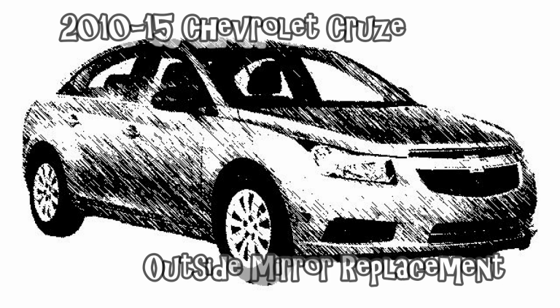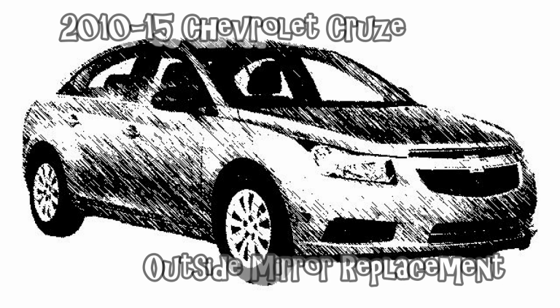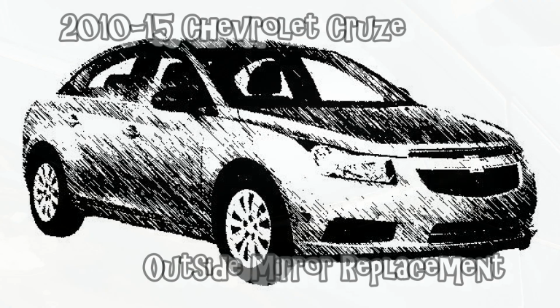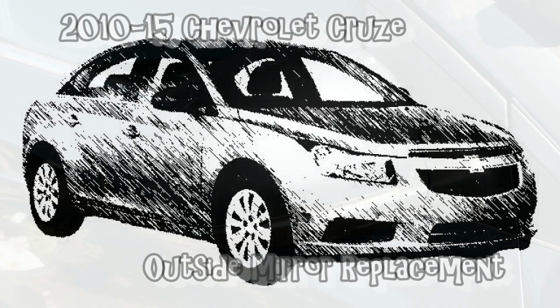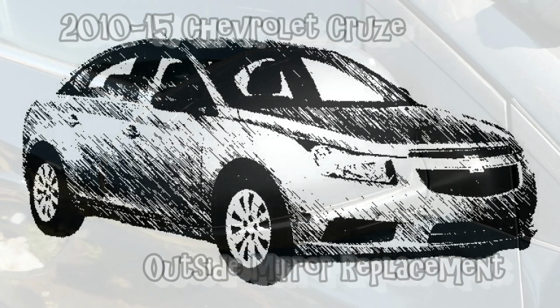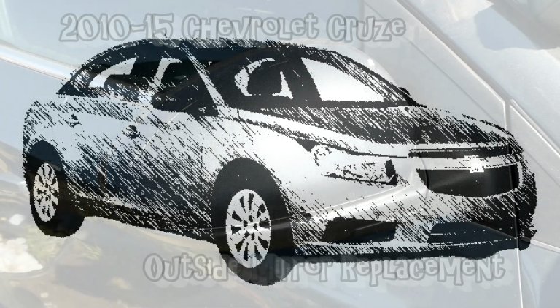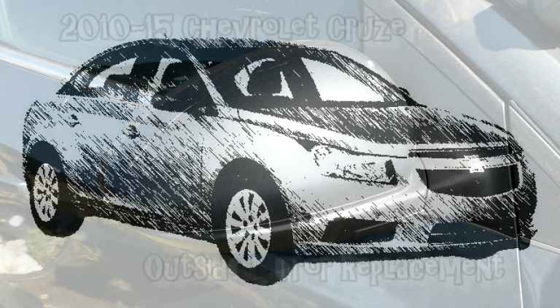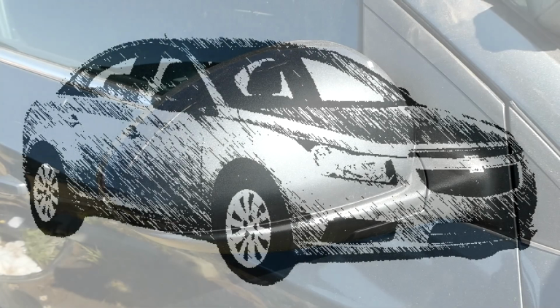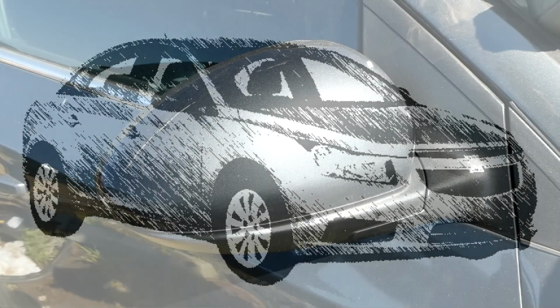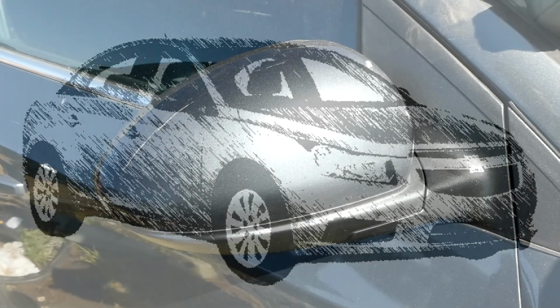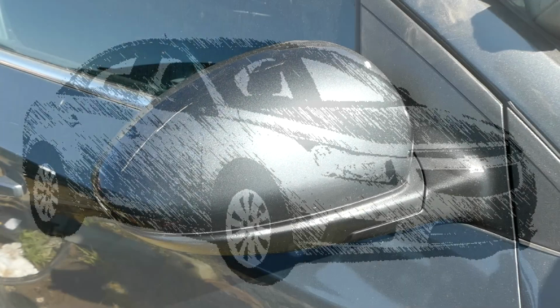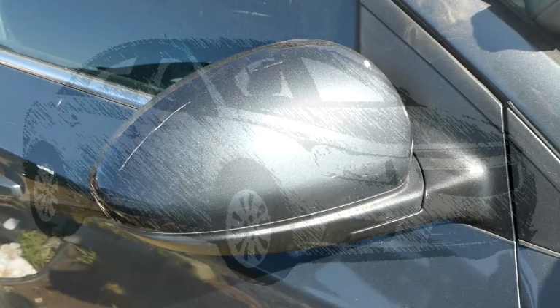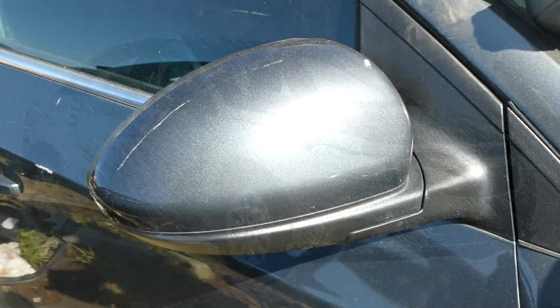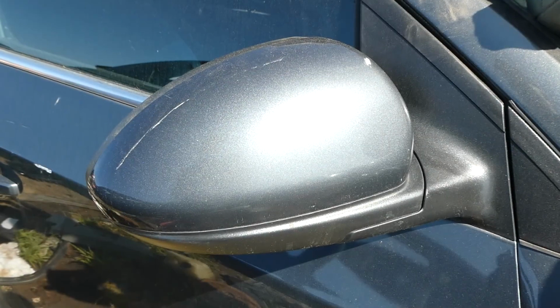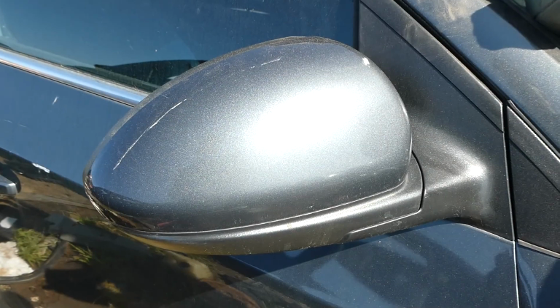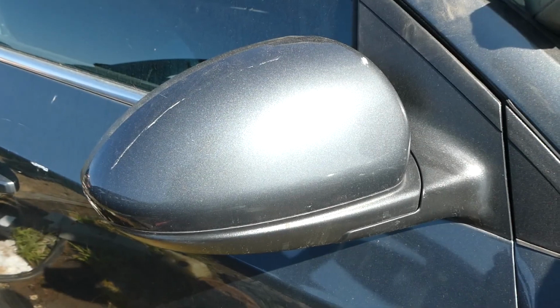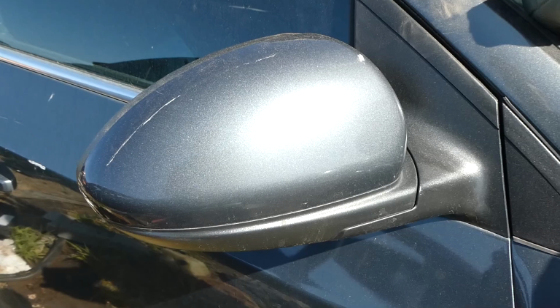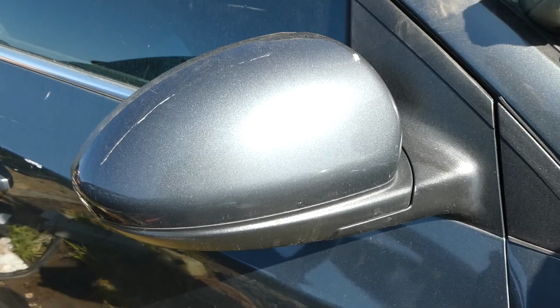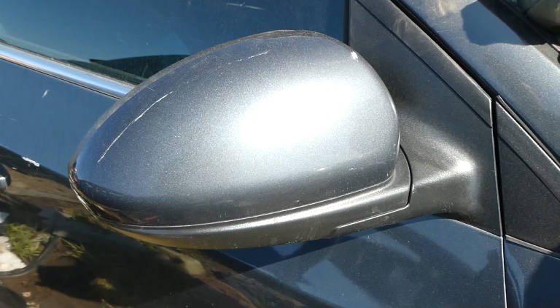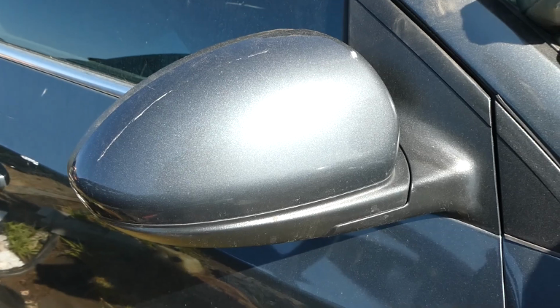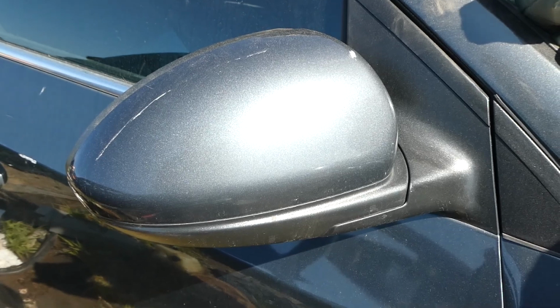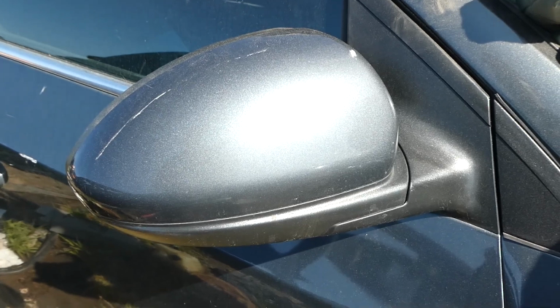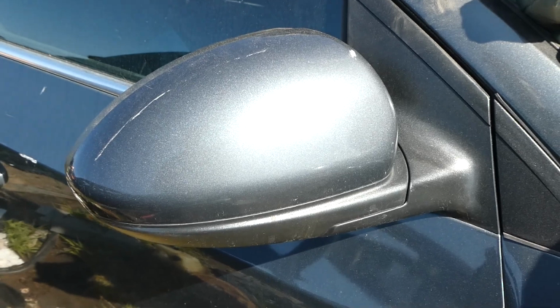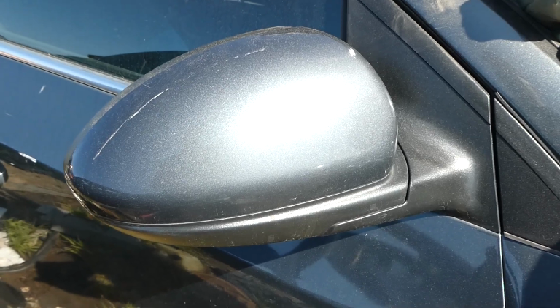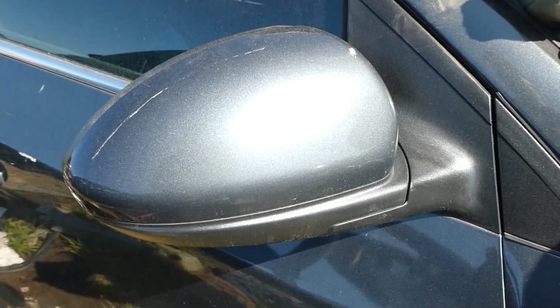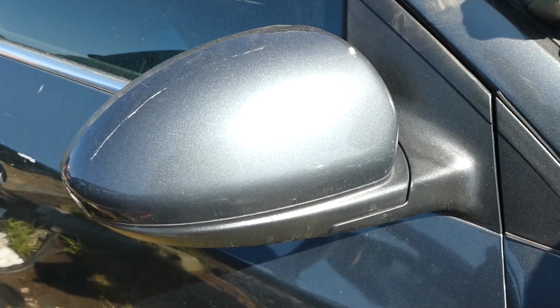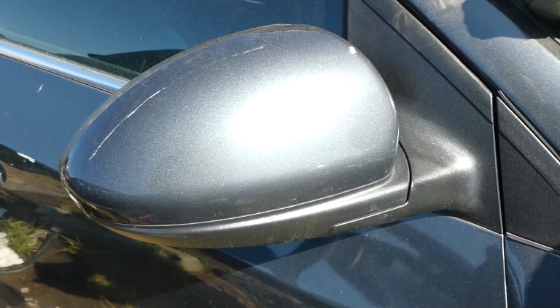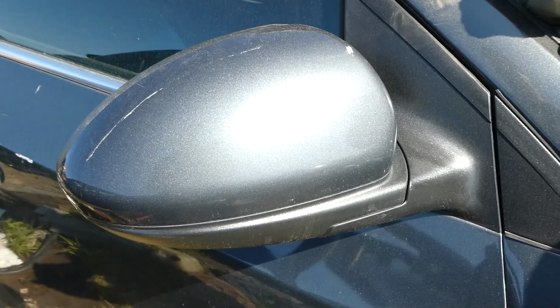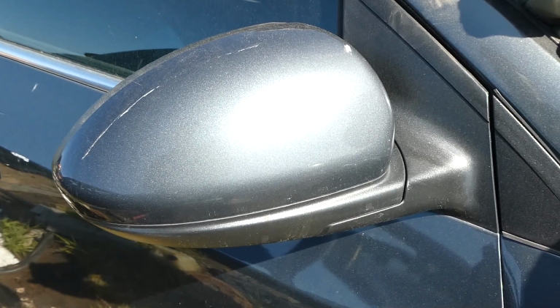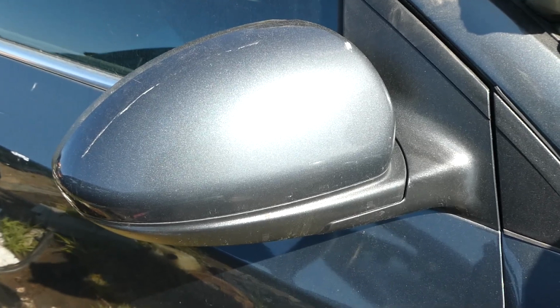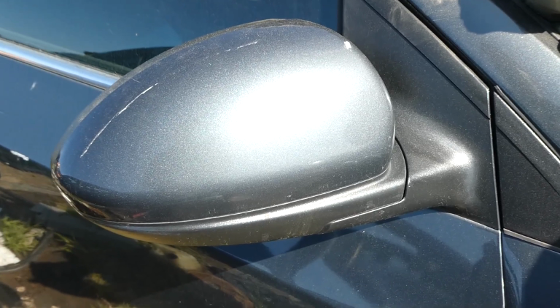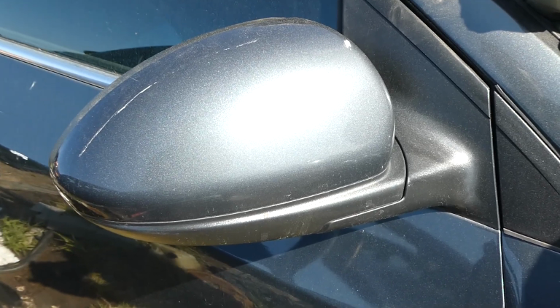This is a 2013 Chevy Cruze and we are replacing the outside mirror.